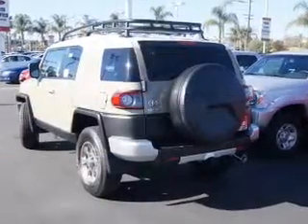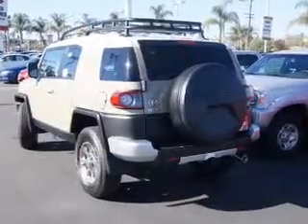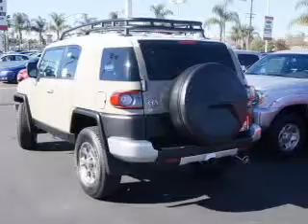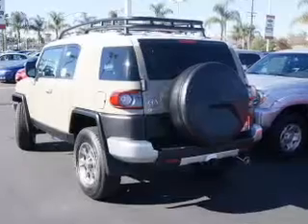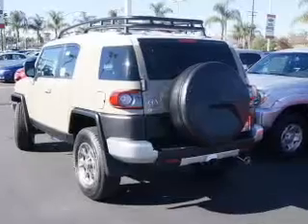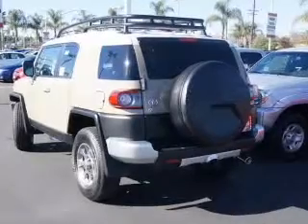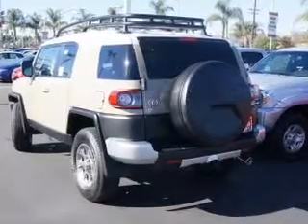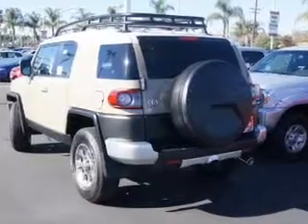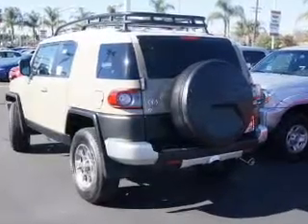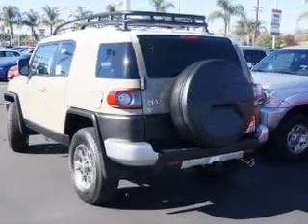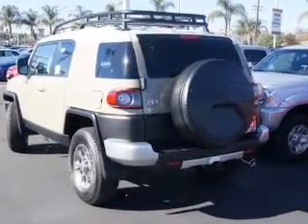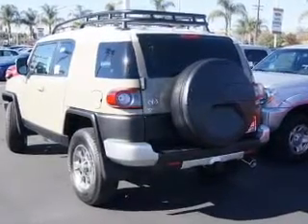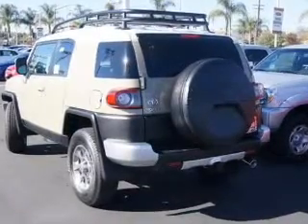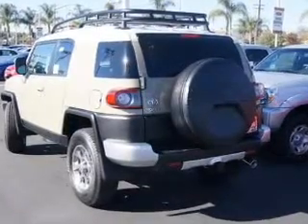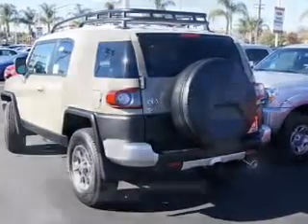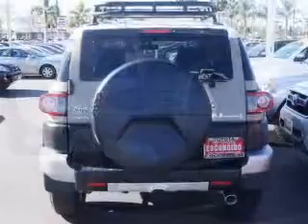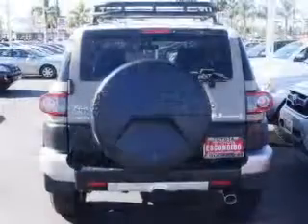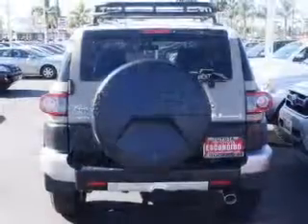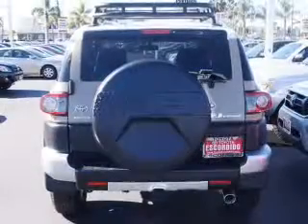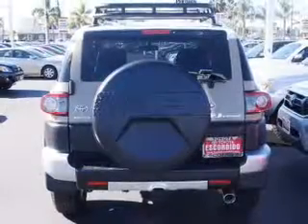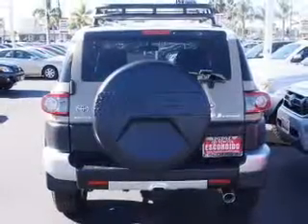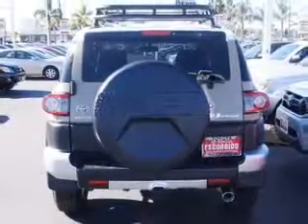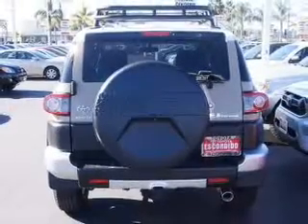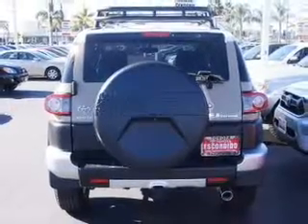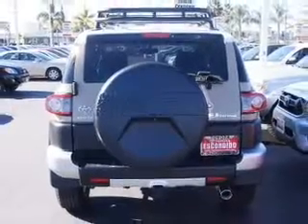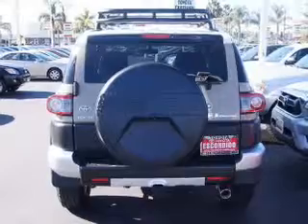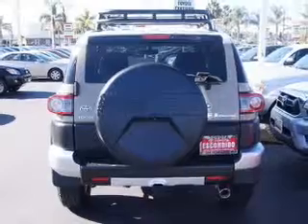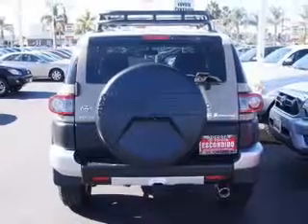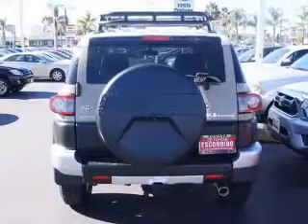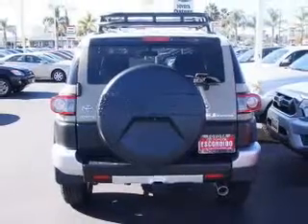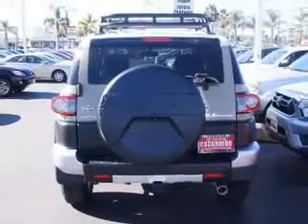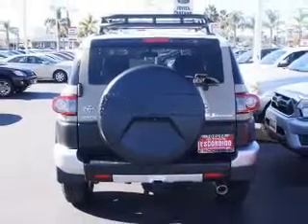Premium wheels lend a distinctive appearance. Anti-lock brakes help you bring your vehicle to a safe stop. Pamper yourself with memory settings.